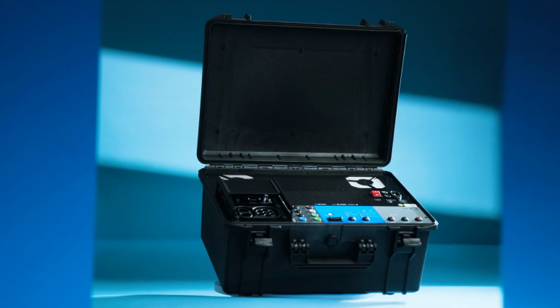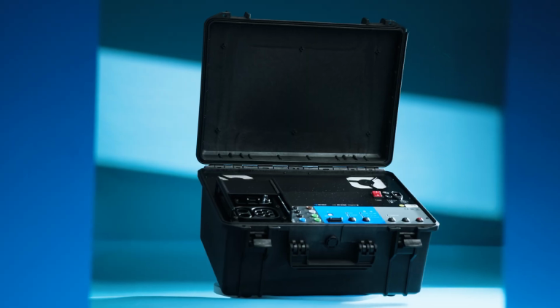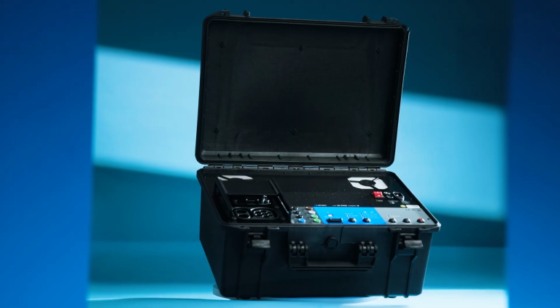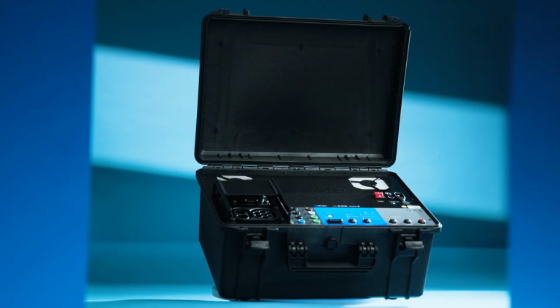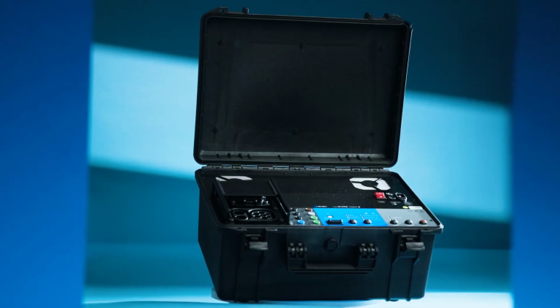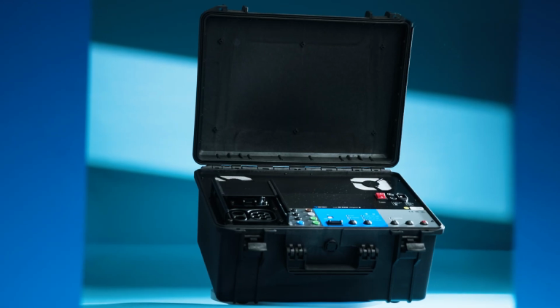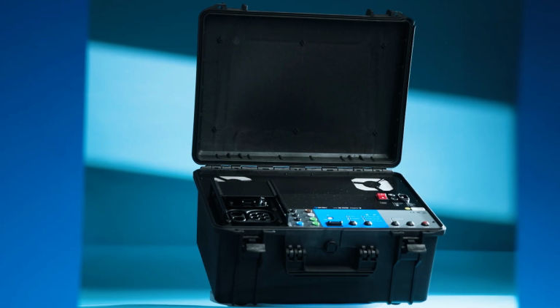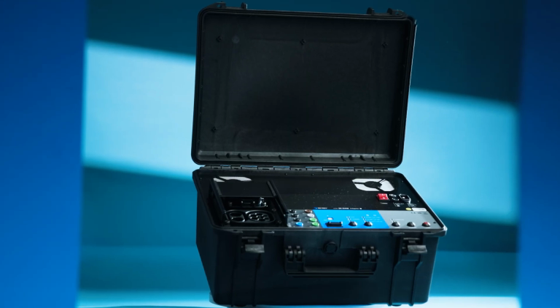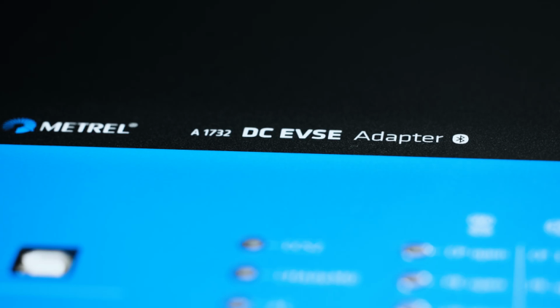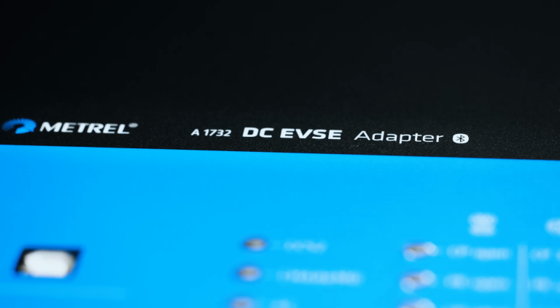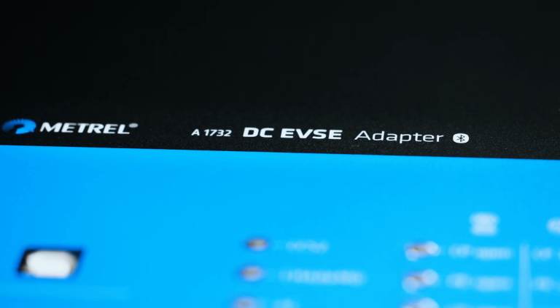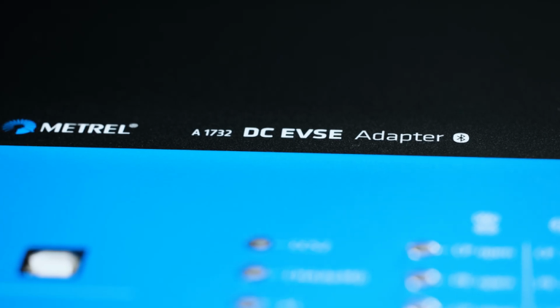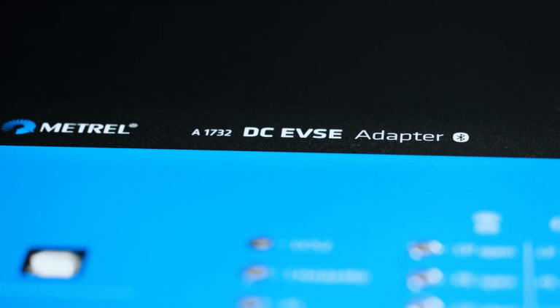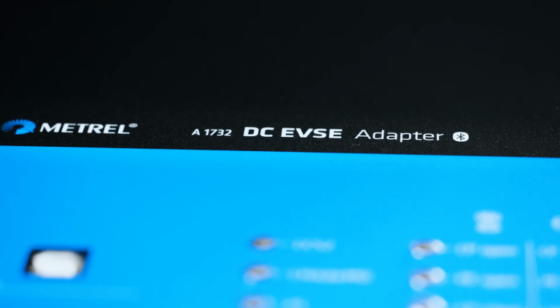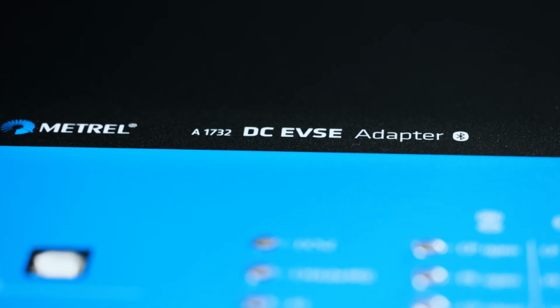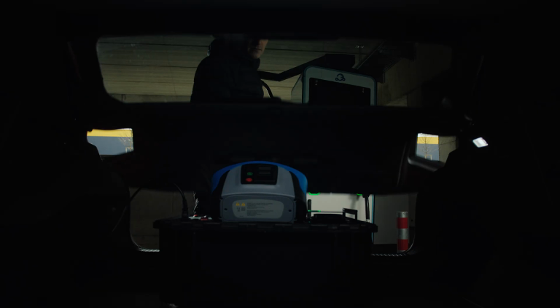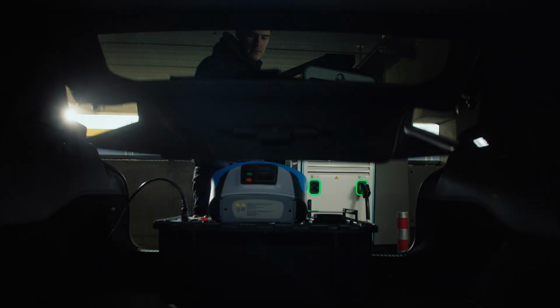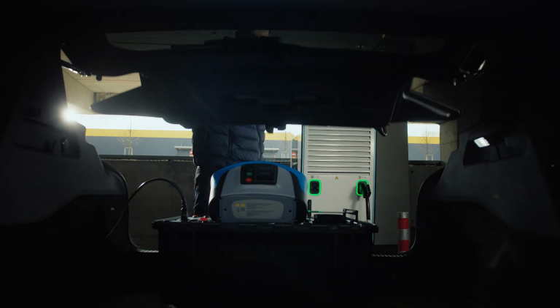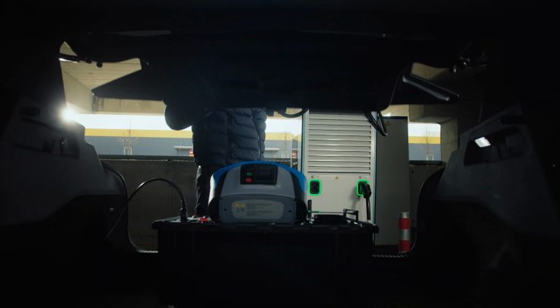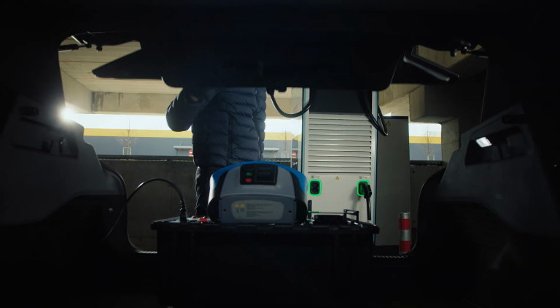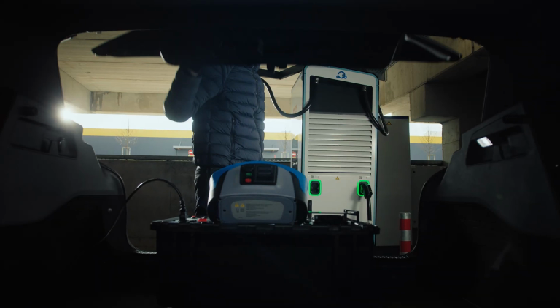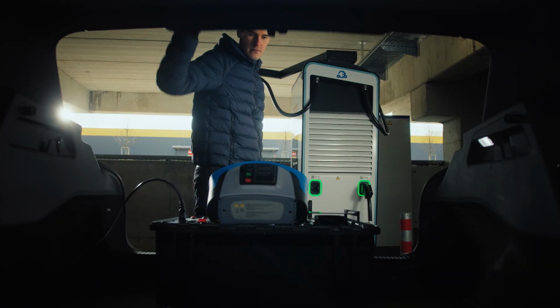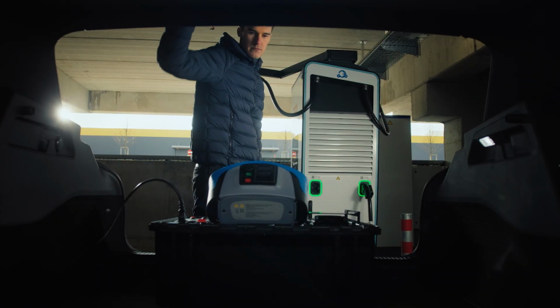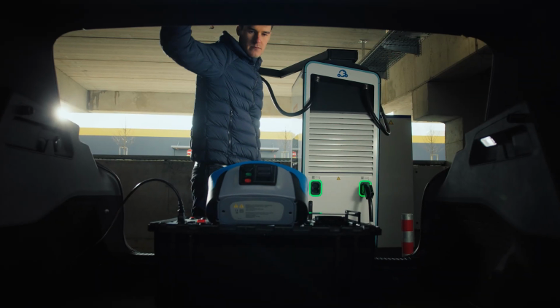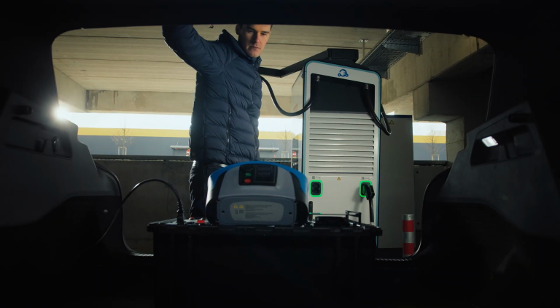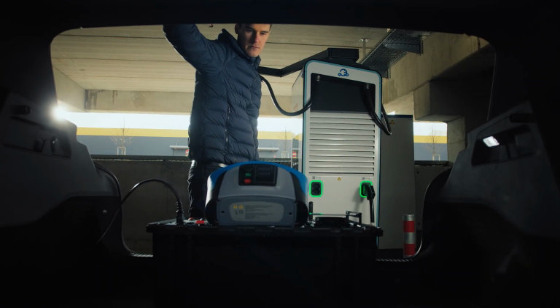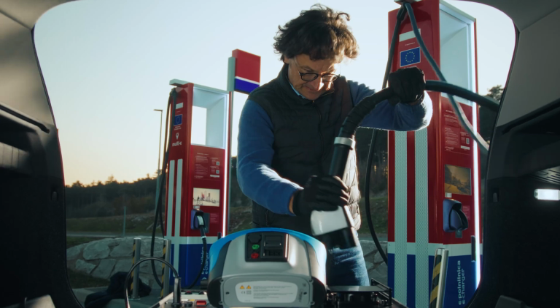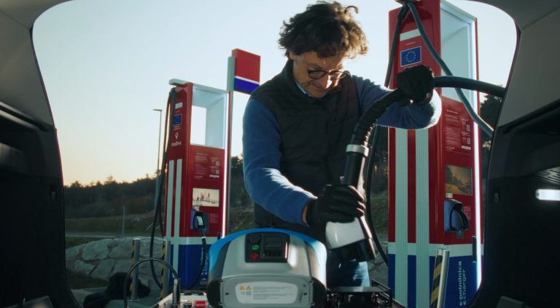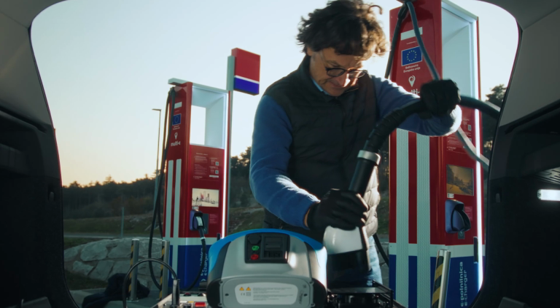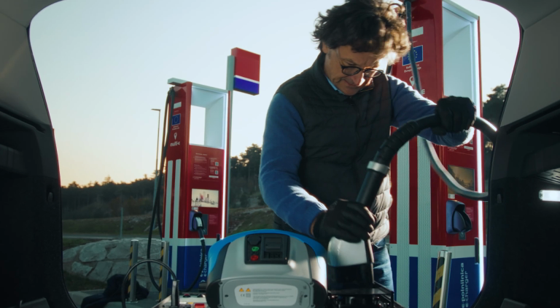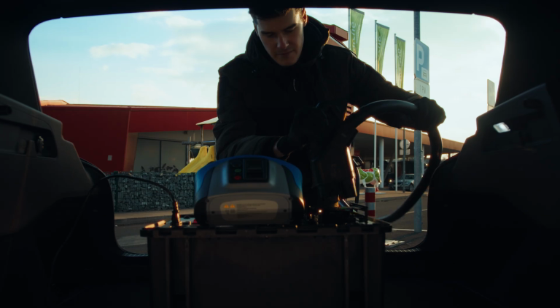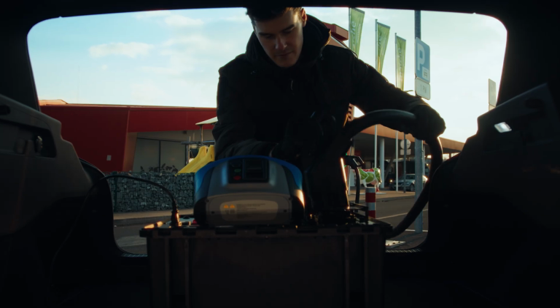Introducing the A1732 — a device designed to perform reliably in any environment.